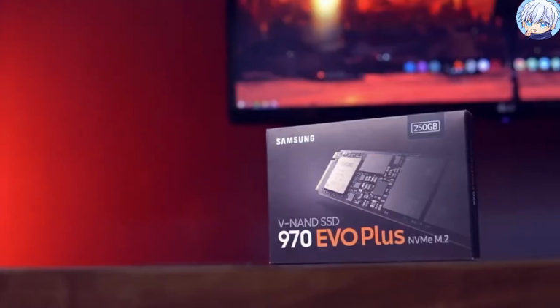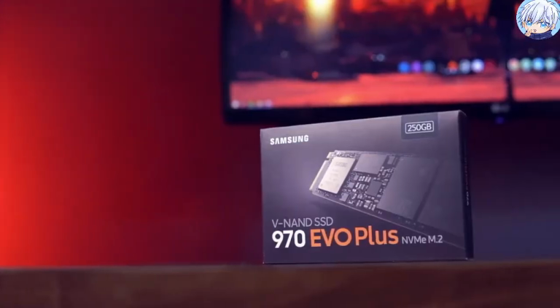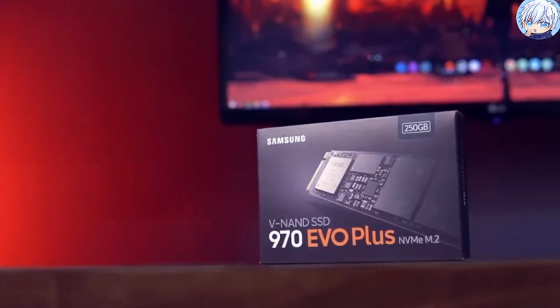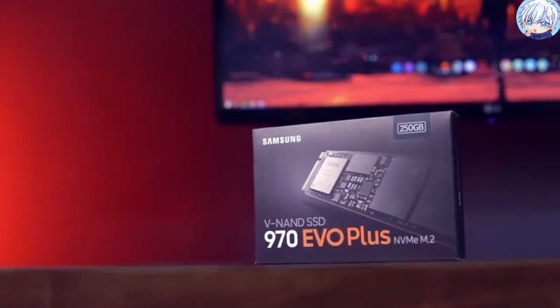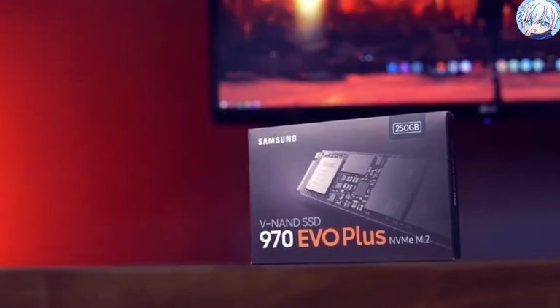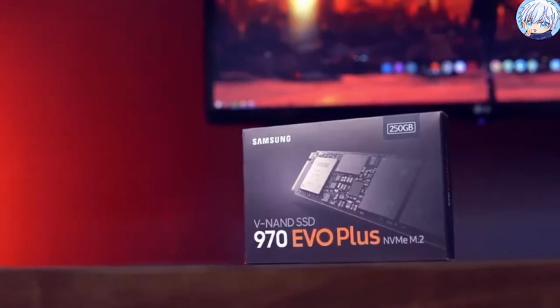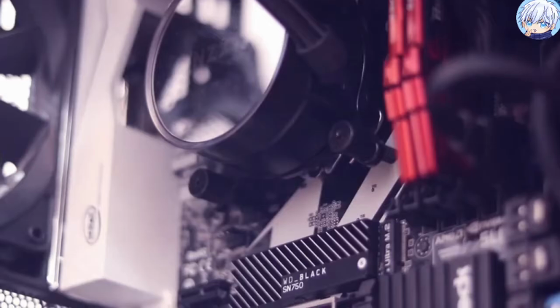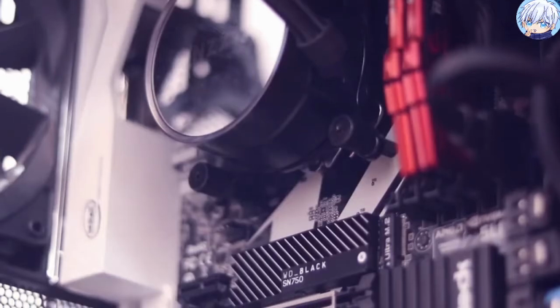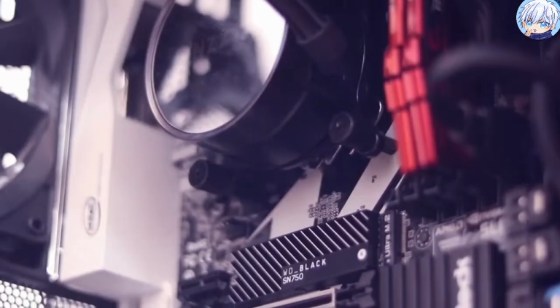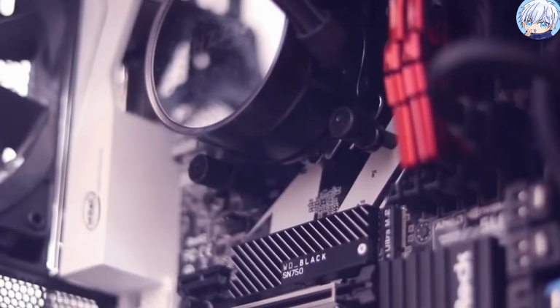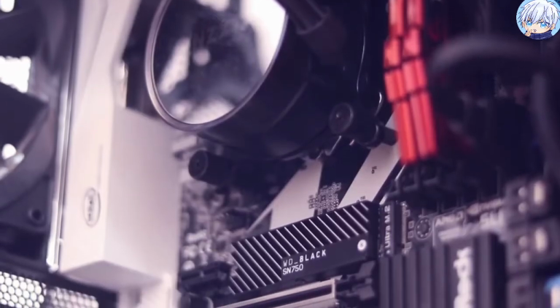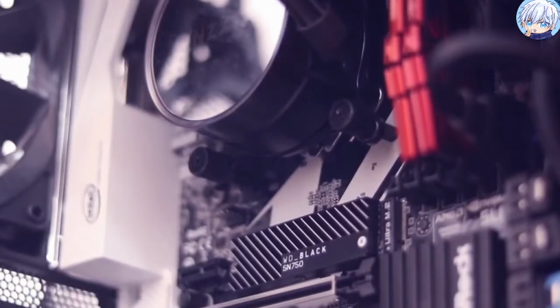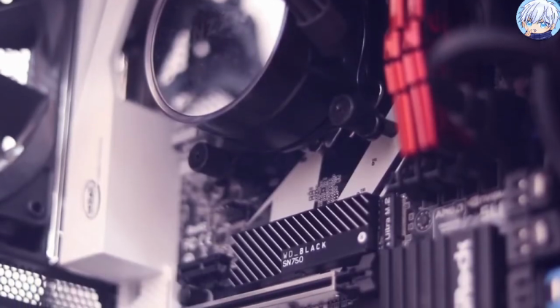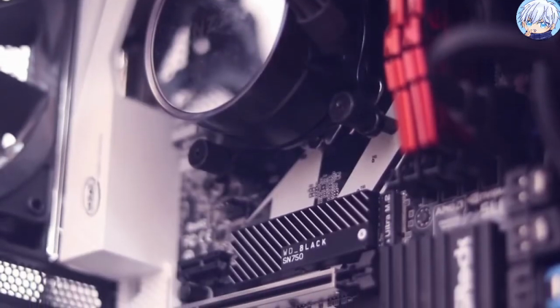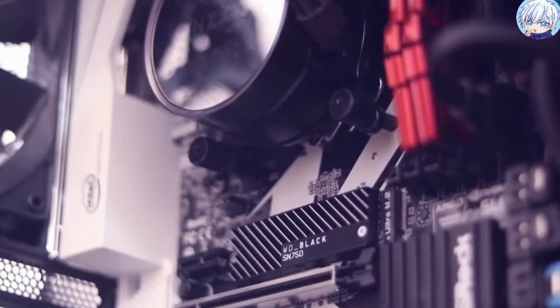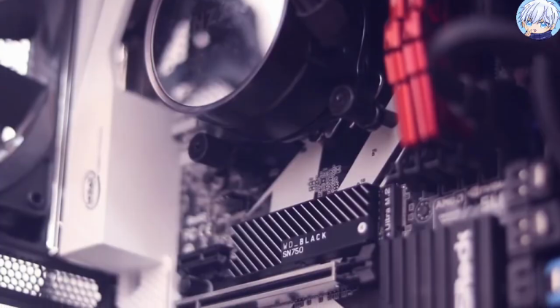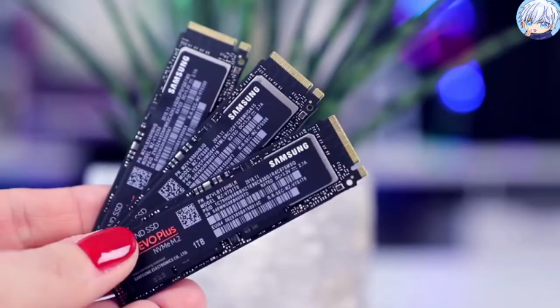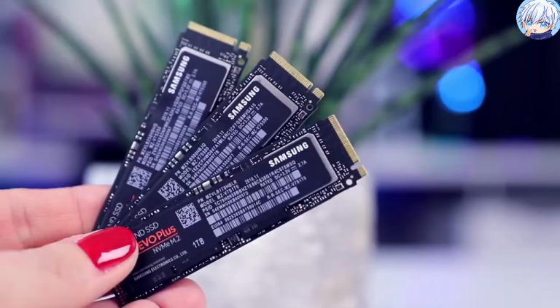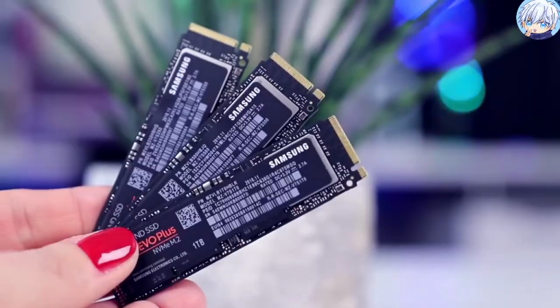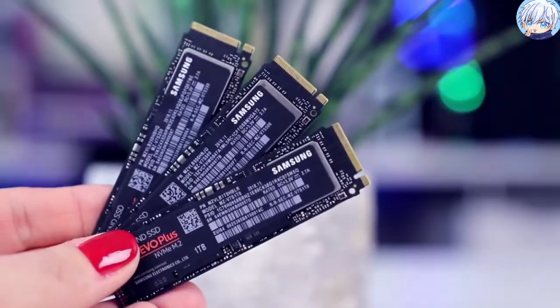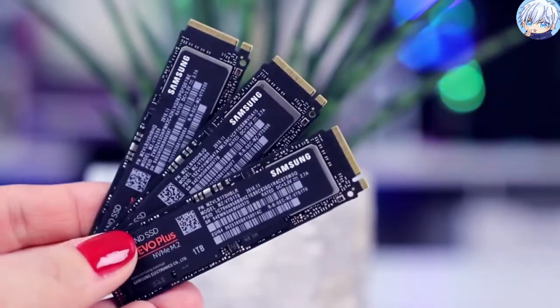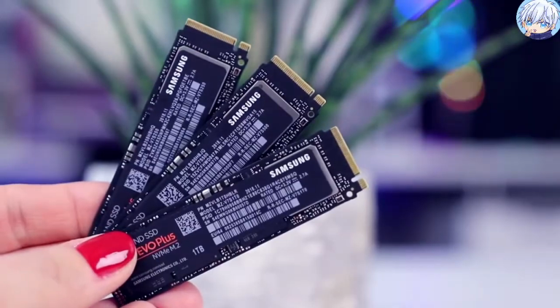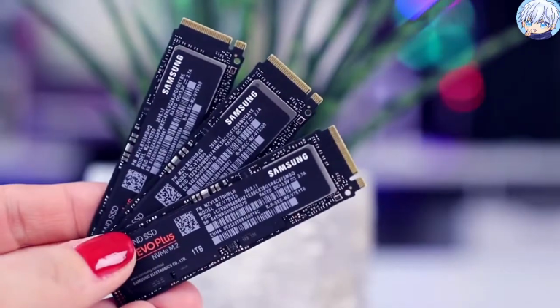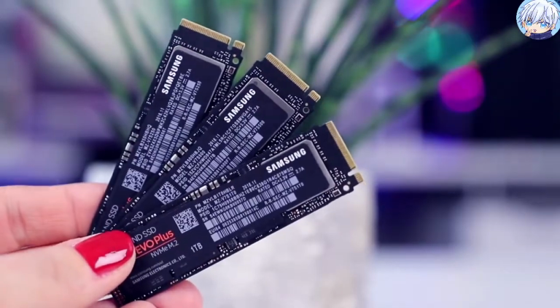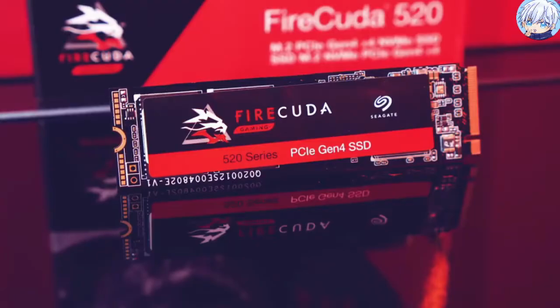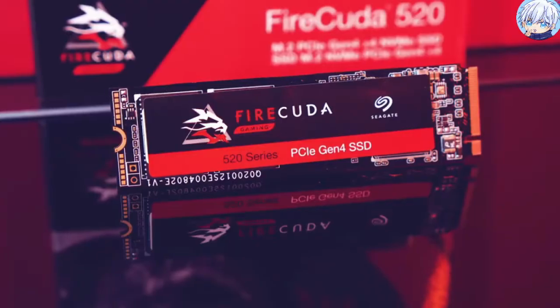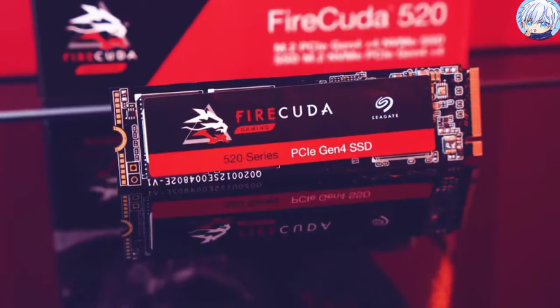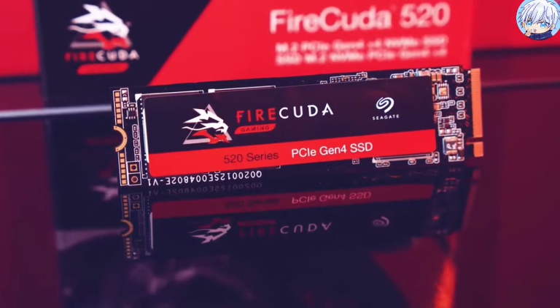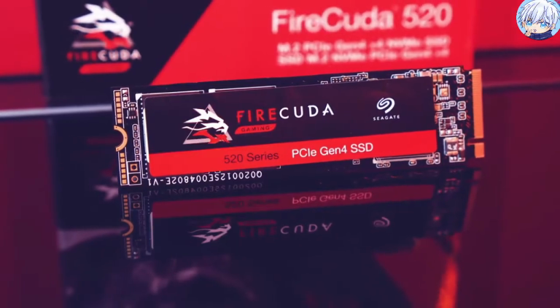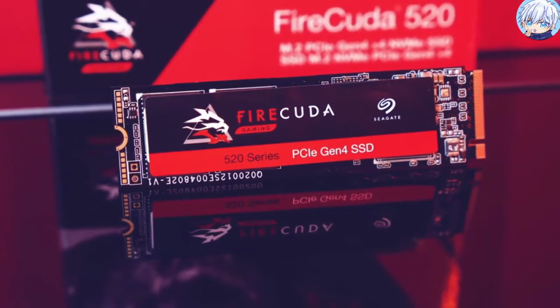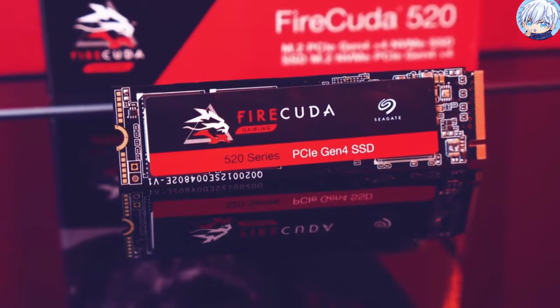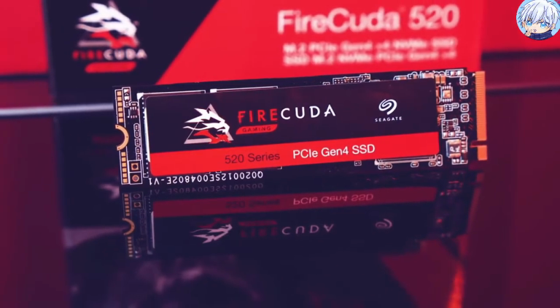In today's video, we will showcase the top 5 best NVMe SSDs that are available on the market.